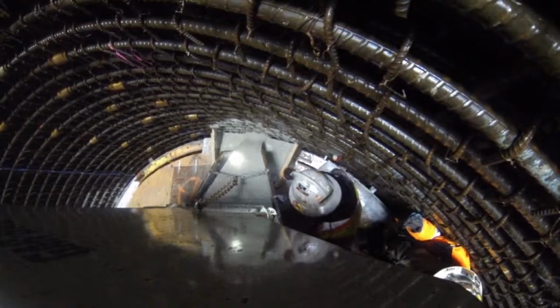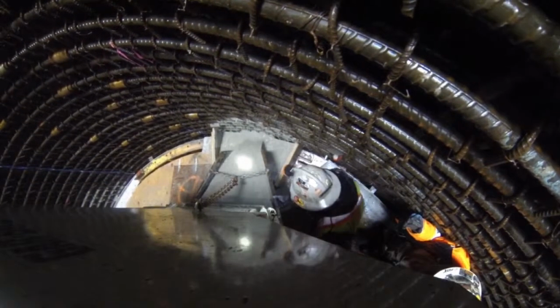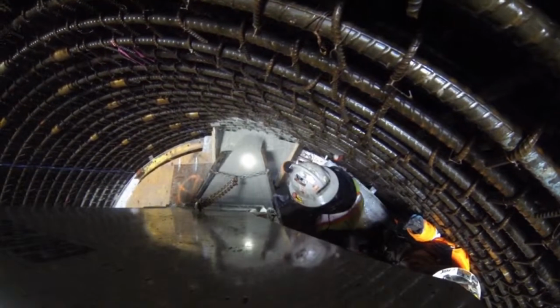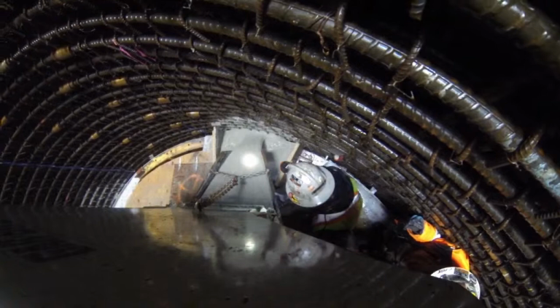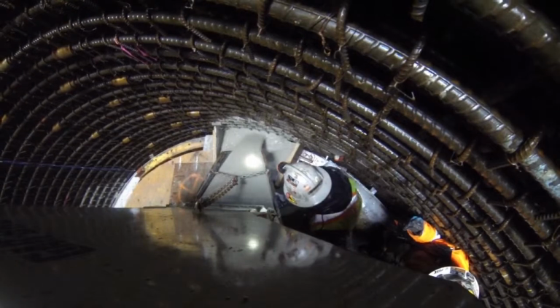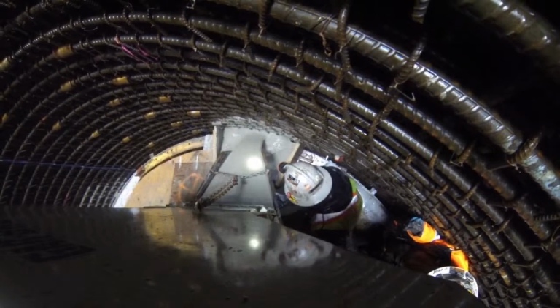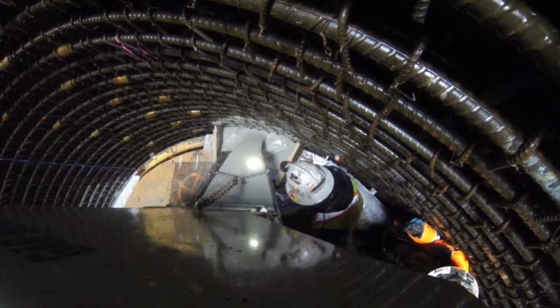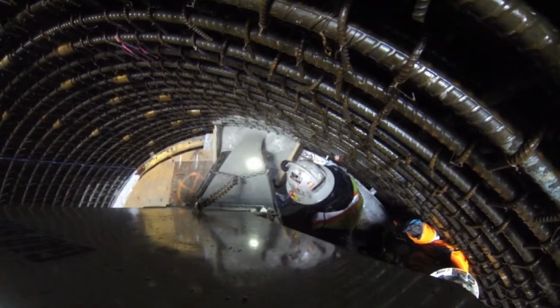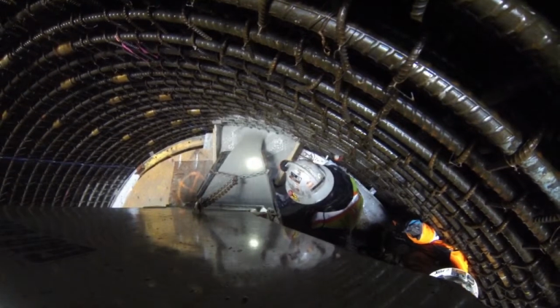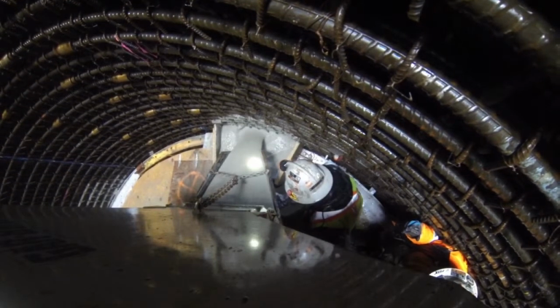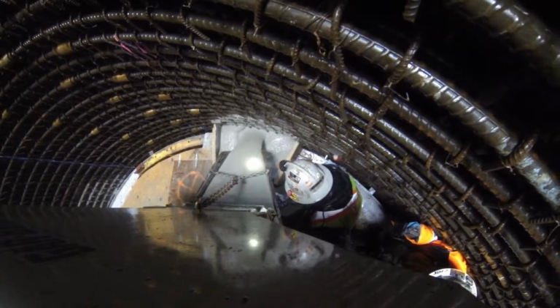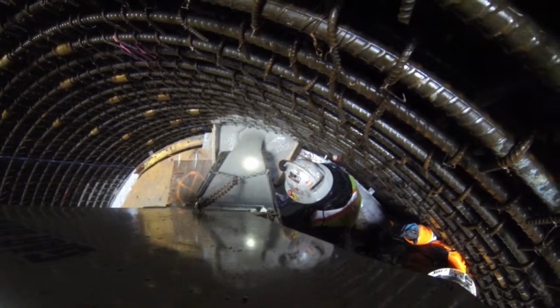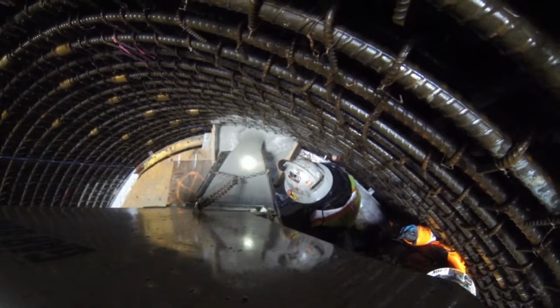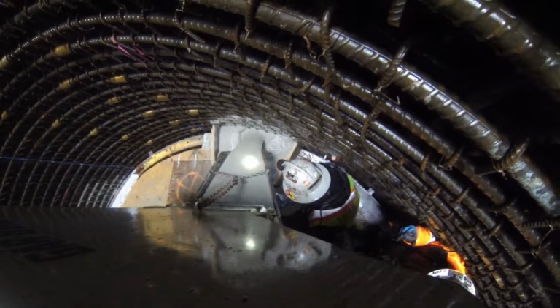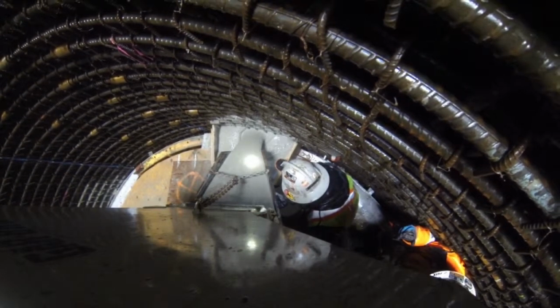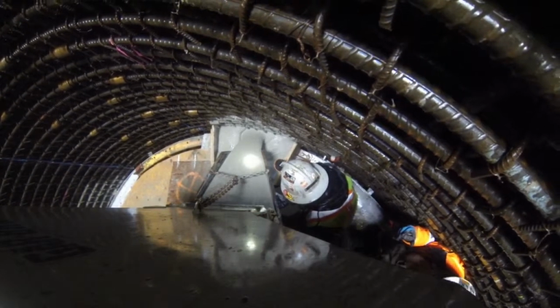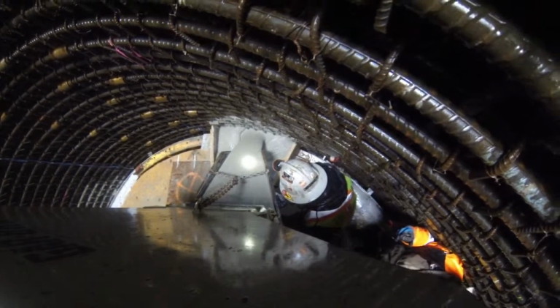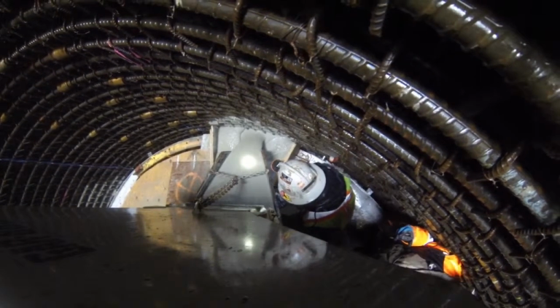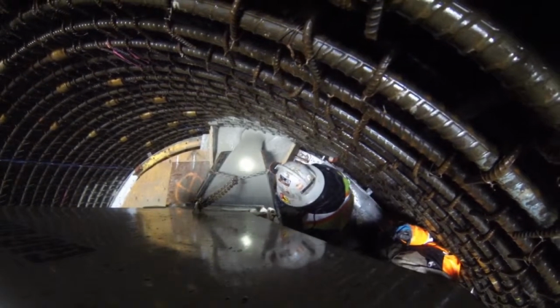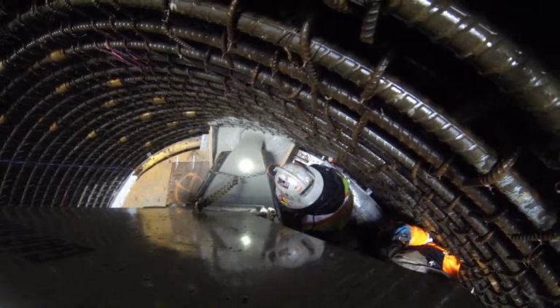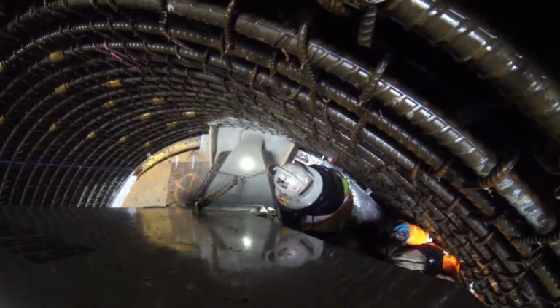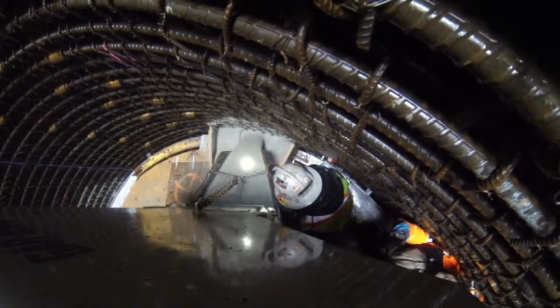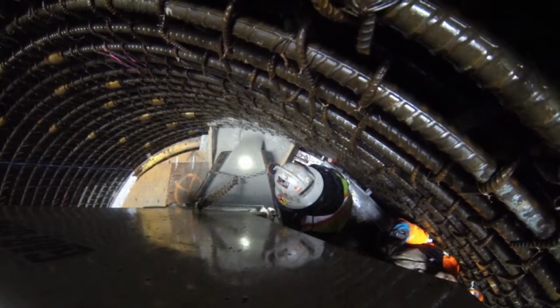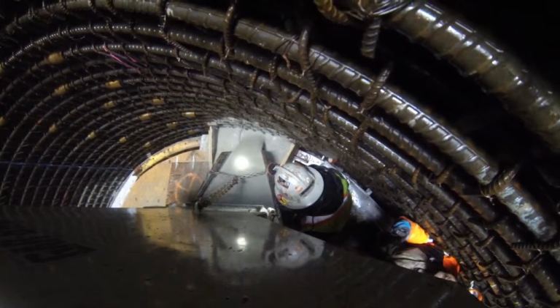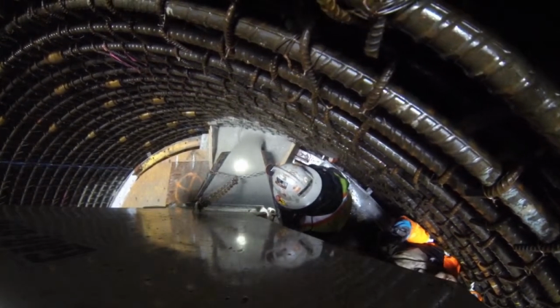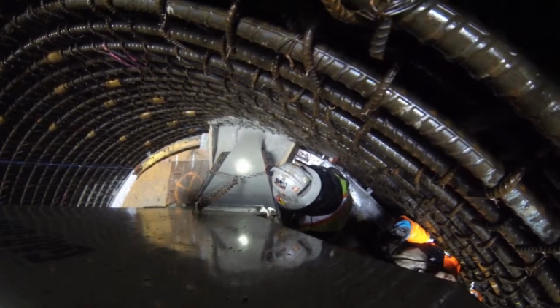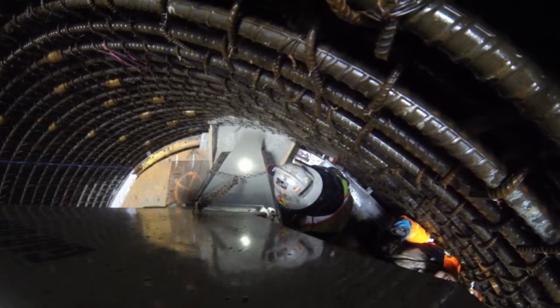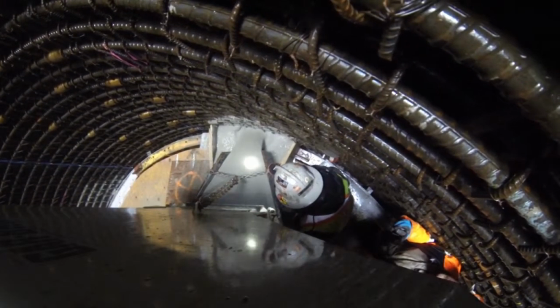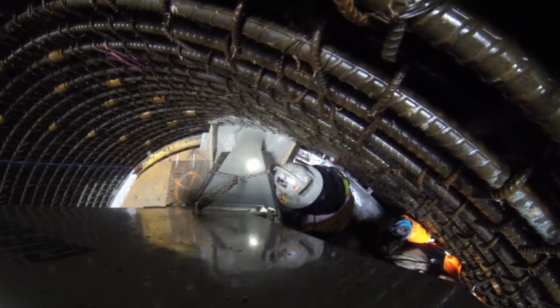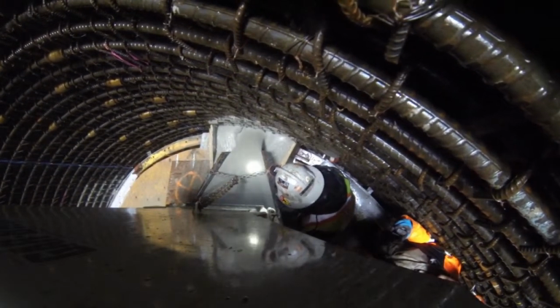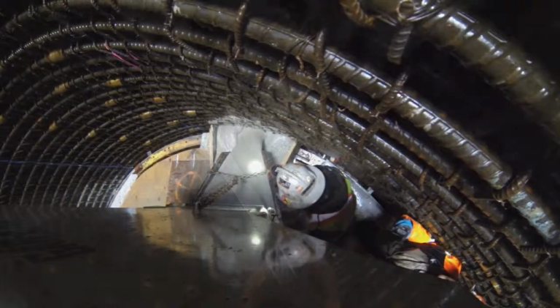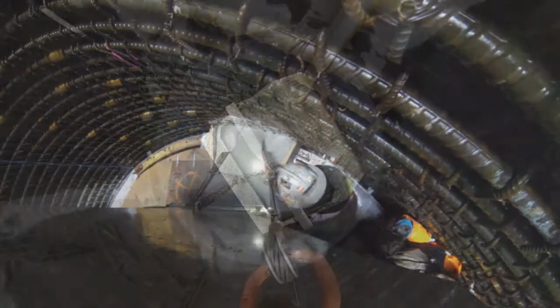A large hopper transports the concrete down the shaft to the work area, where crews pour the concrete through an opening in the form.